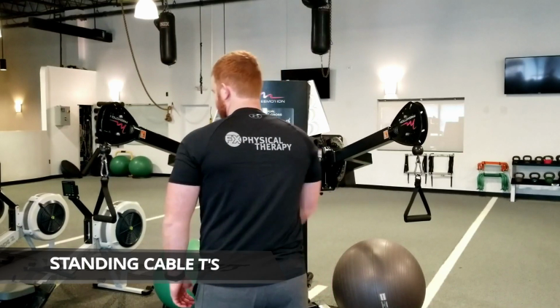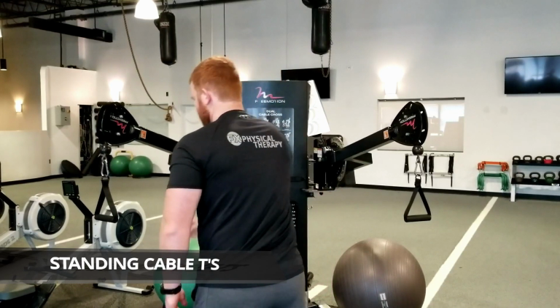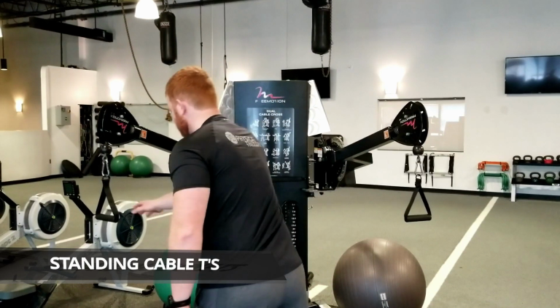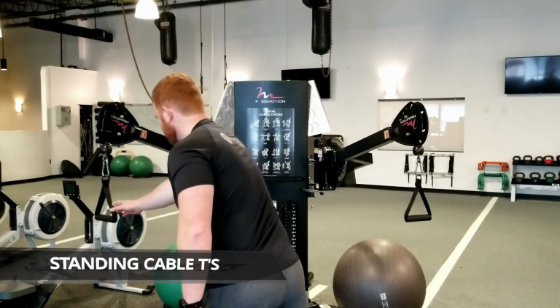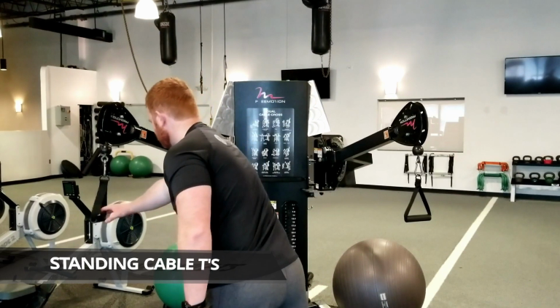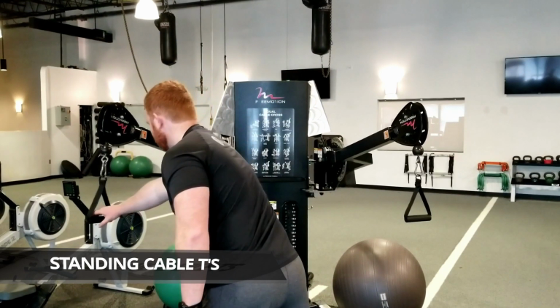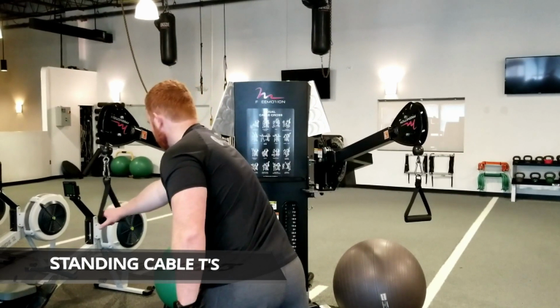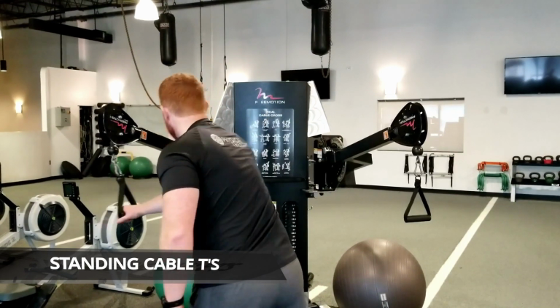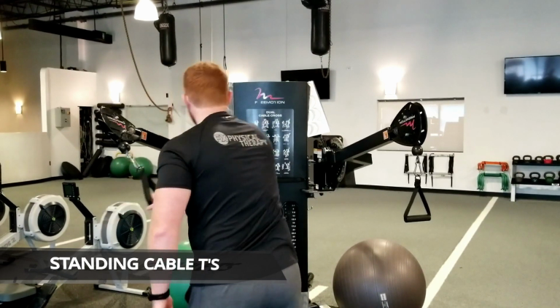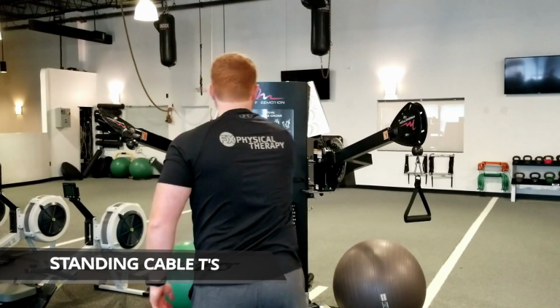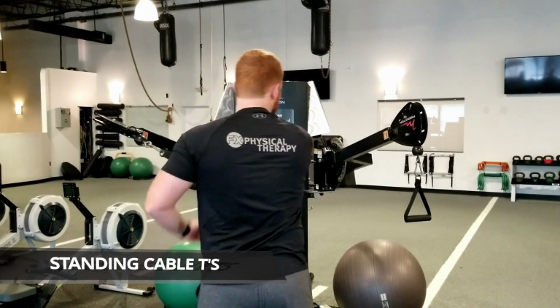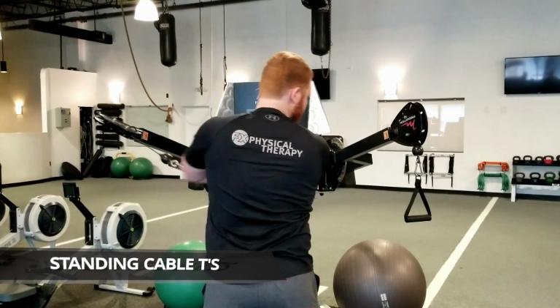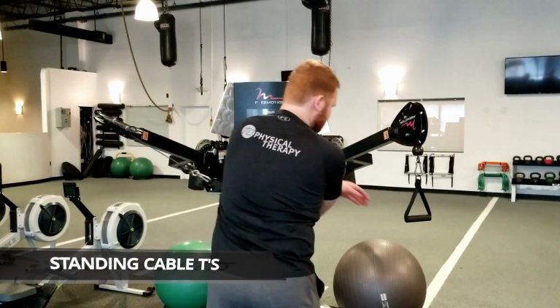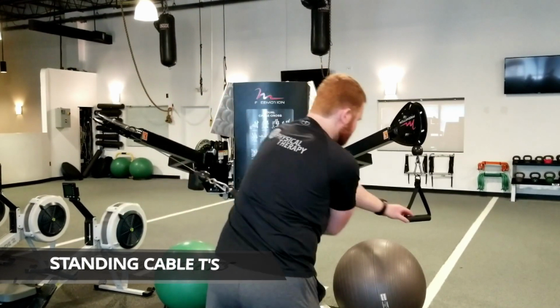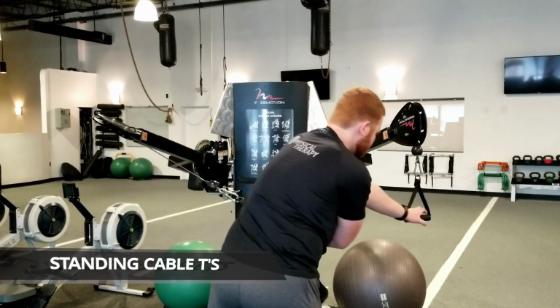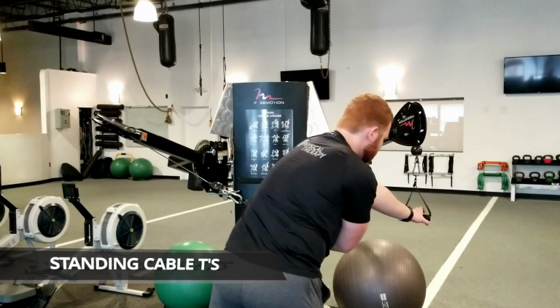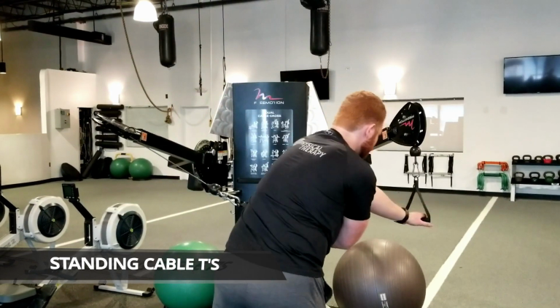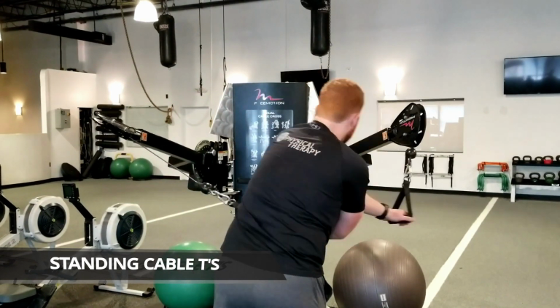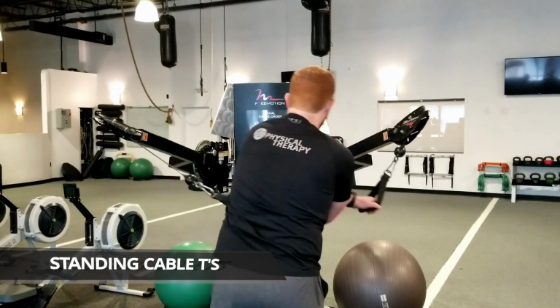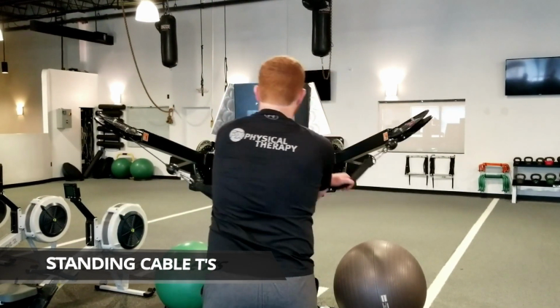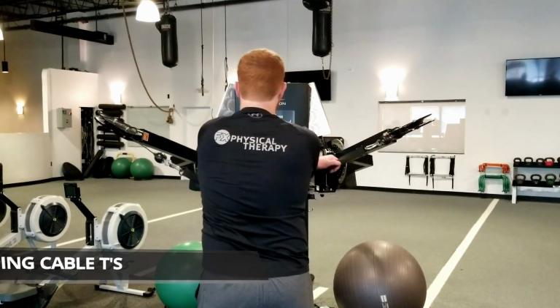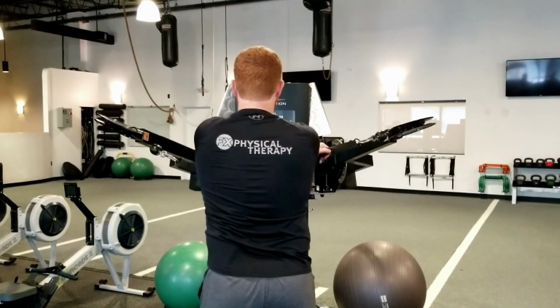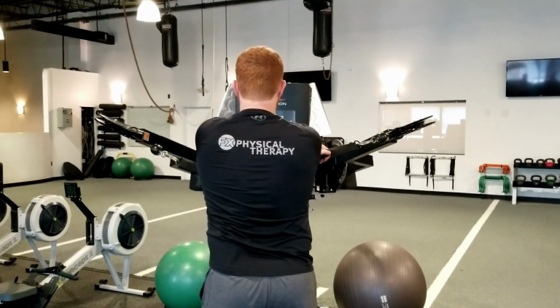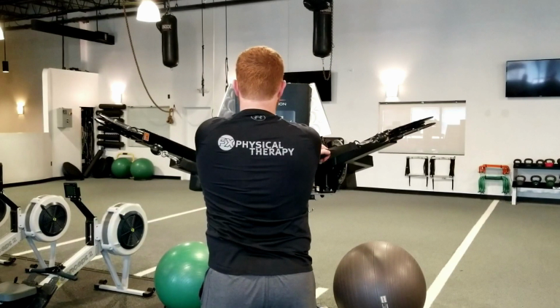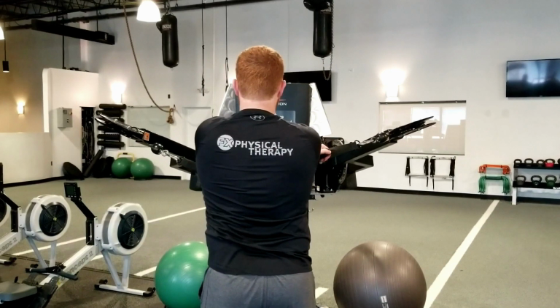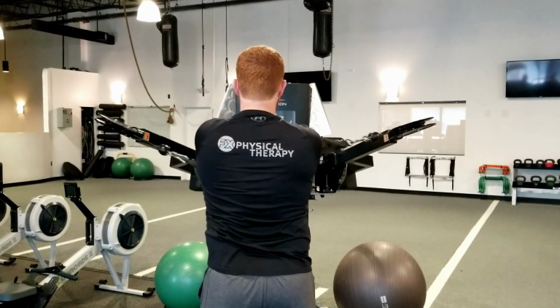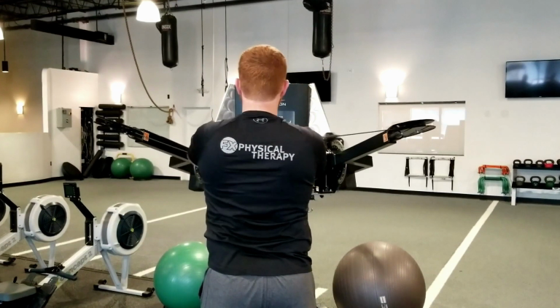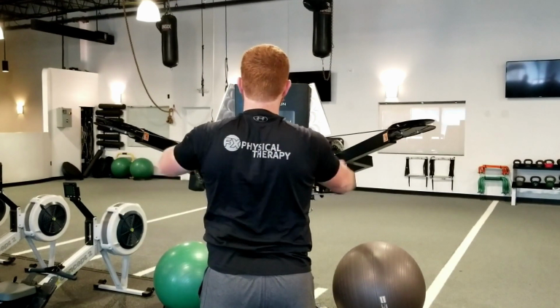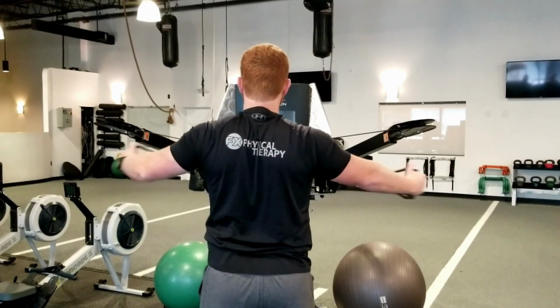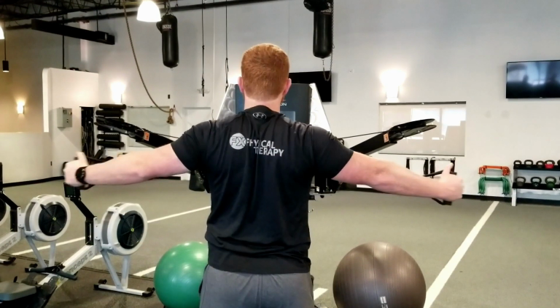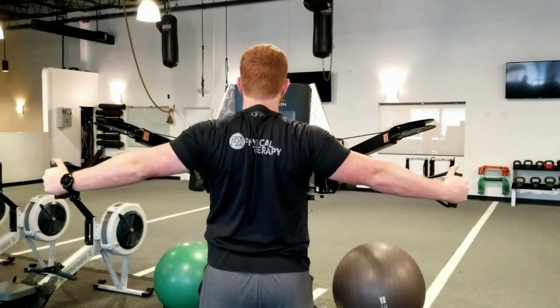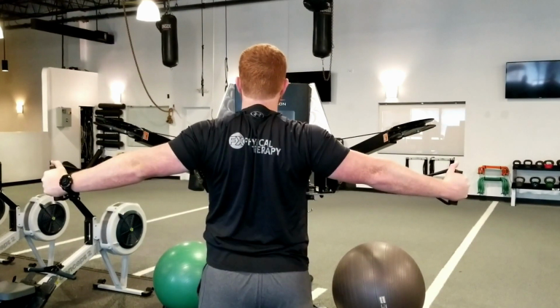Stand facing a cable column with the handle attachments at chest height. Reach across and grab the opposite handle with each hand.